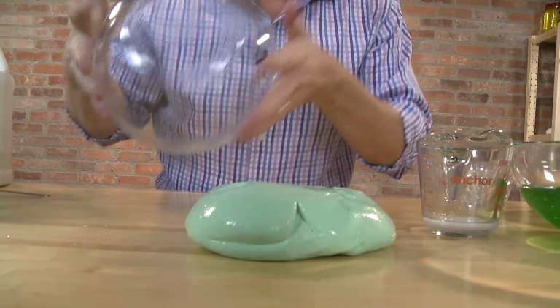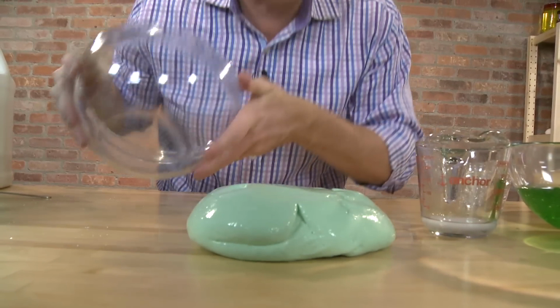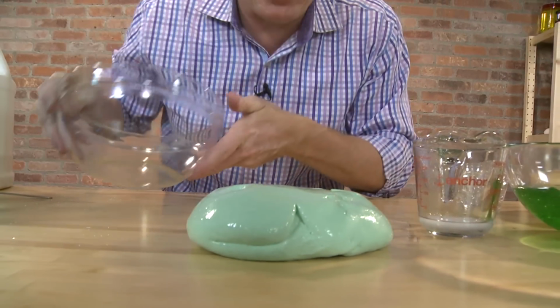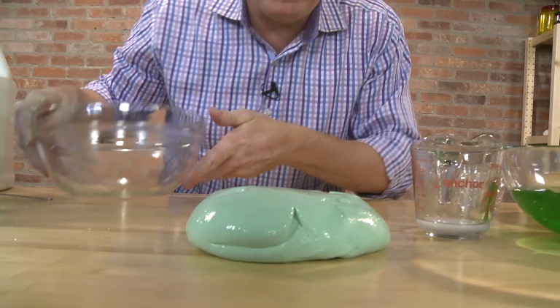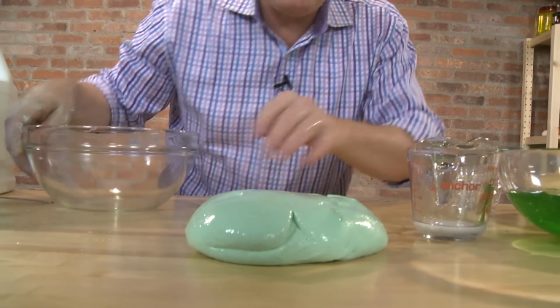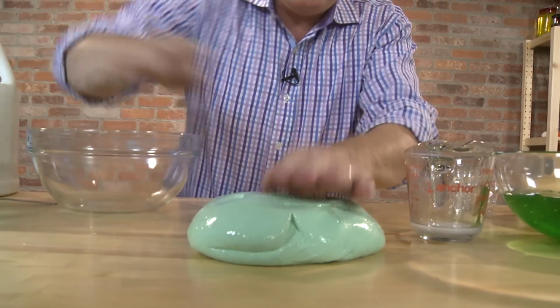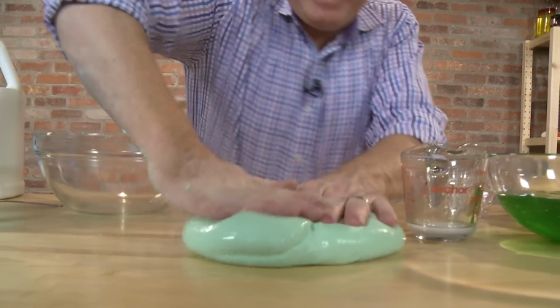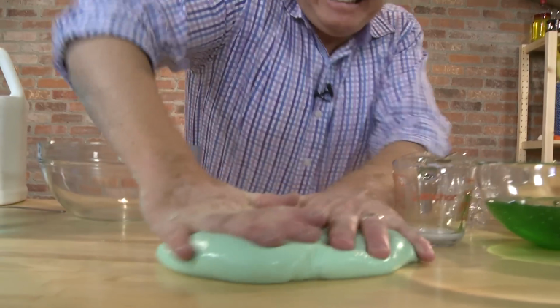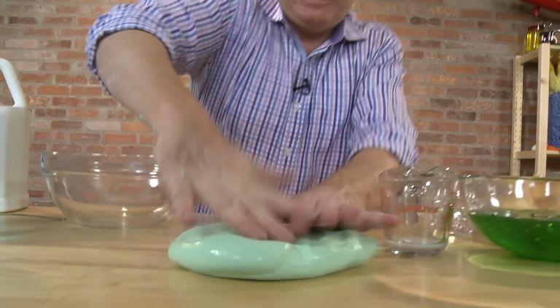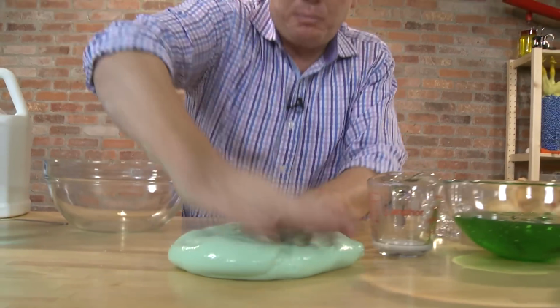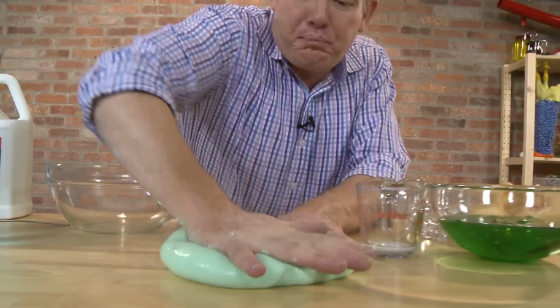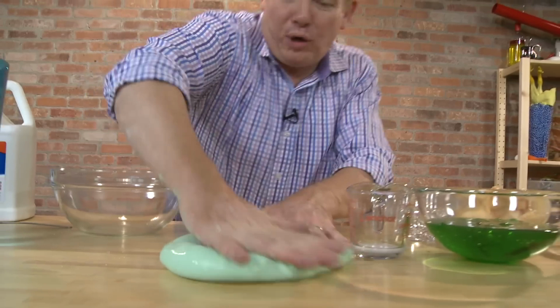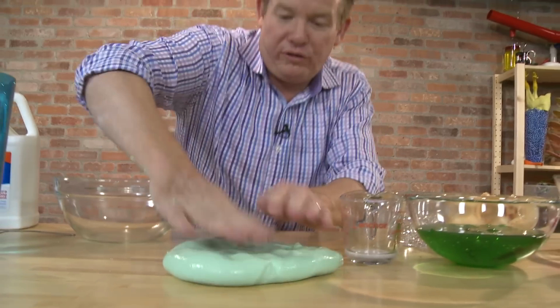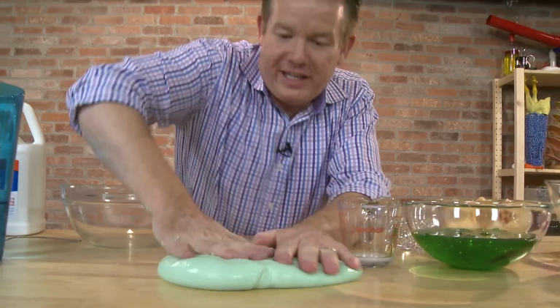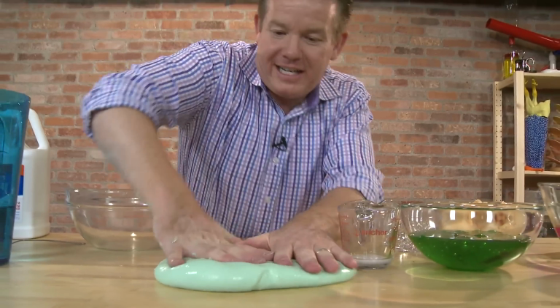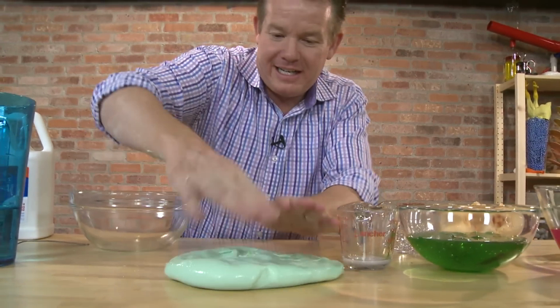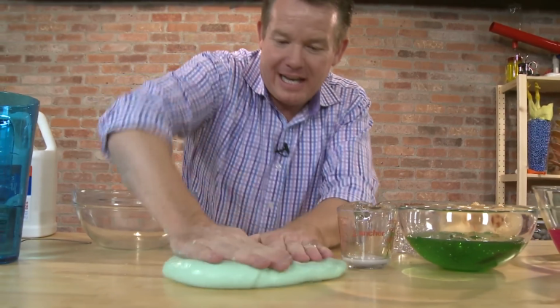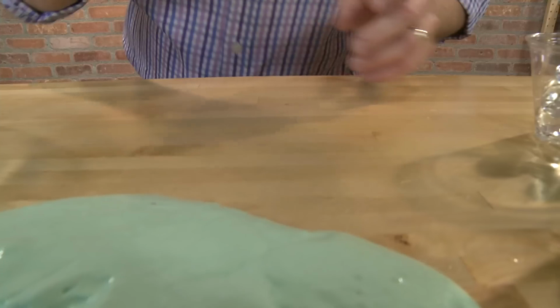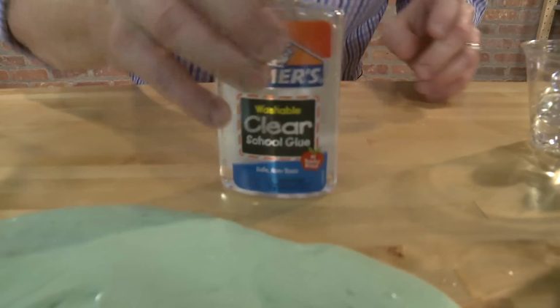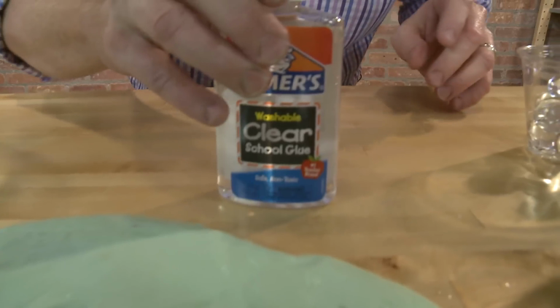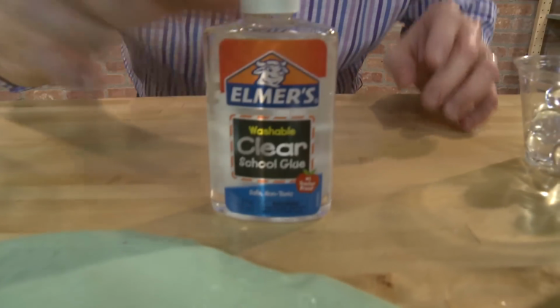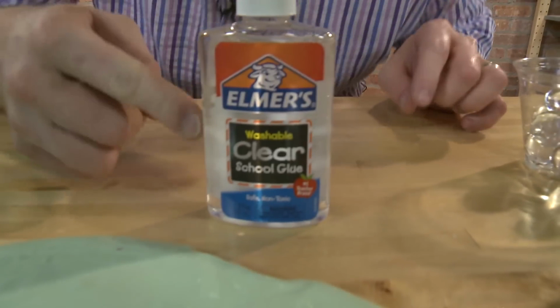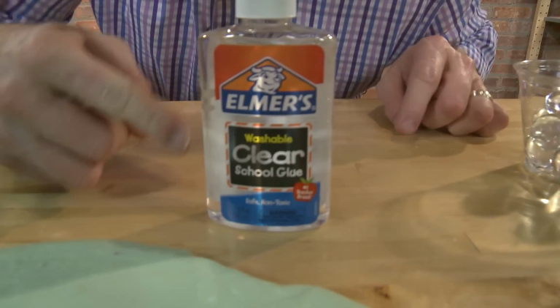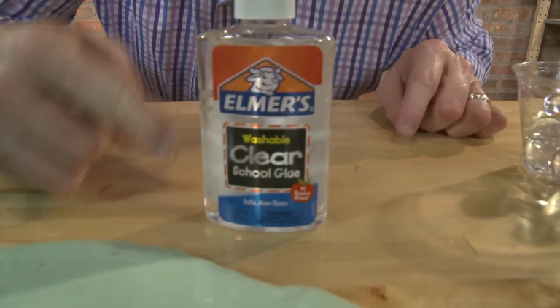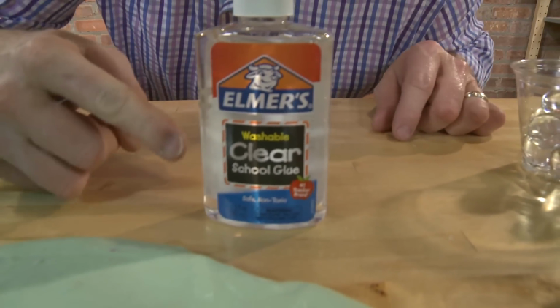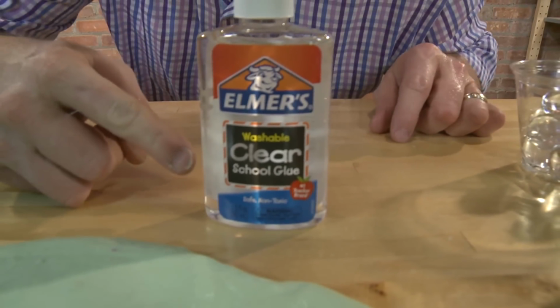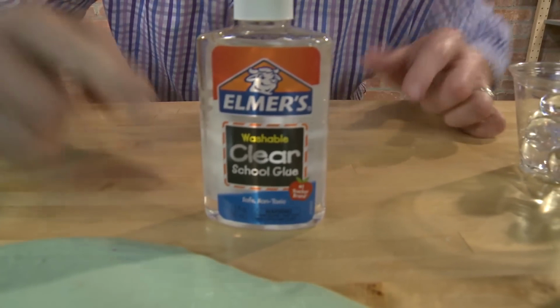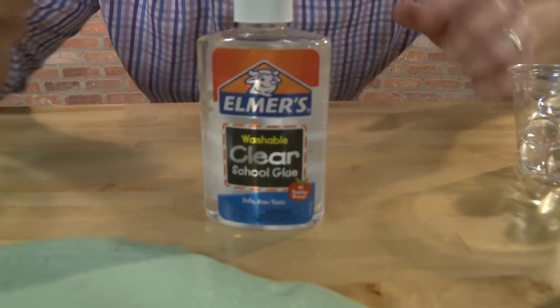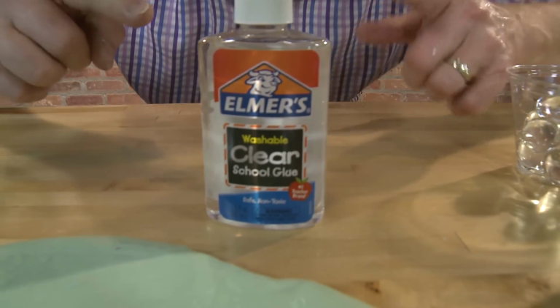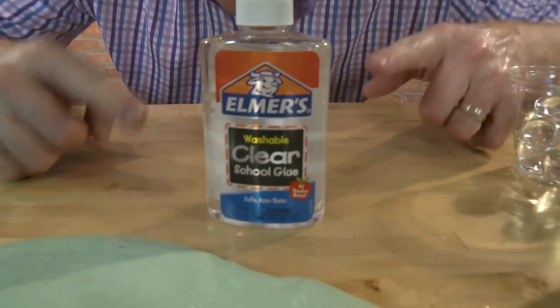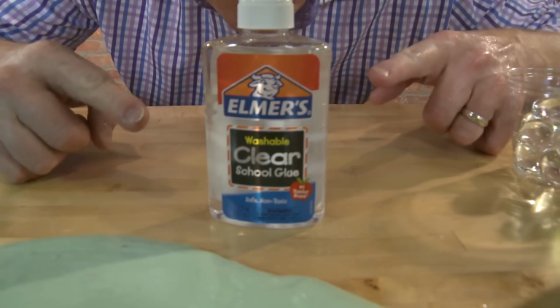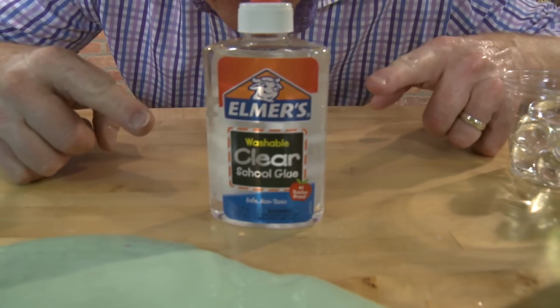Done. It's perfect. Do the same thing with clear glue, and it's even better.